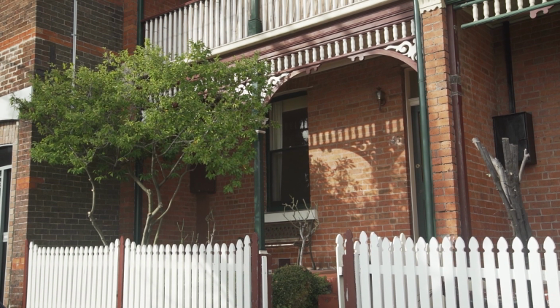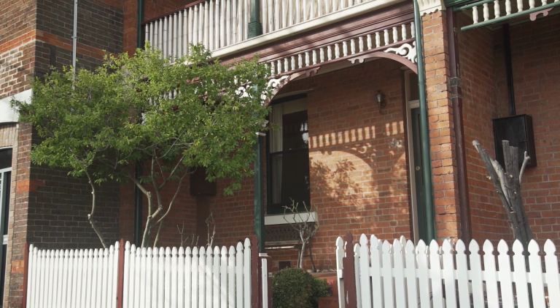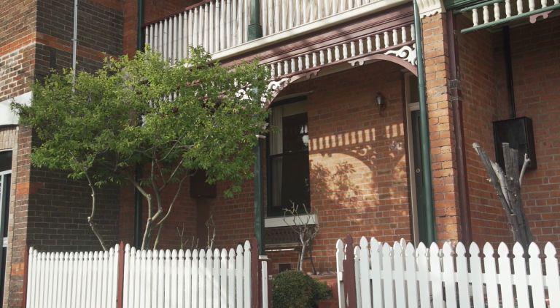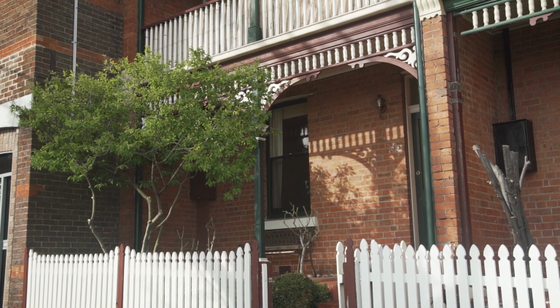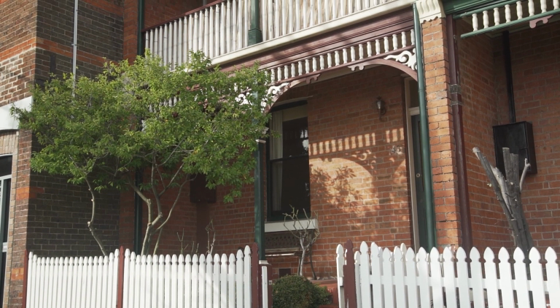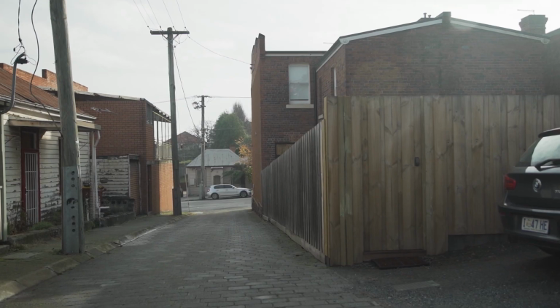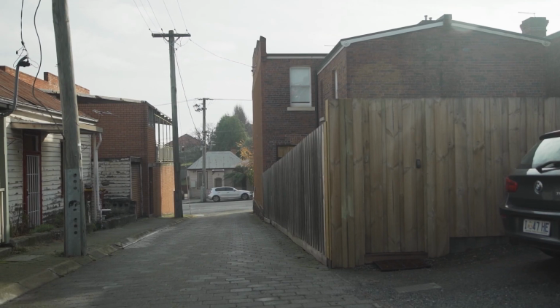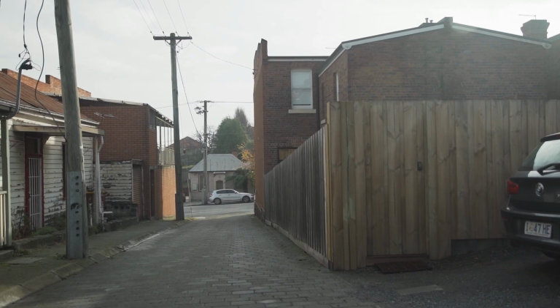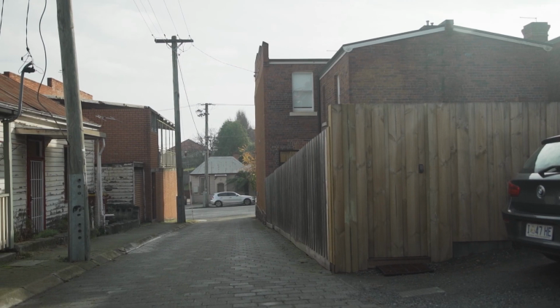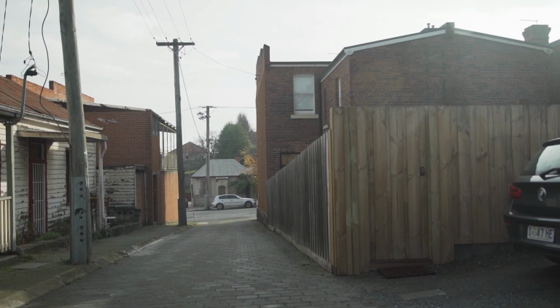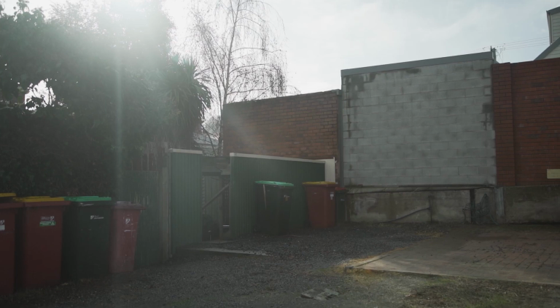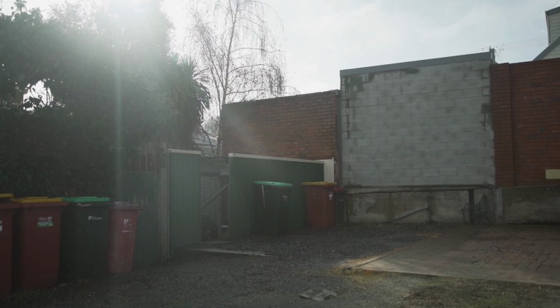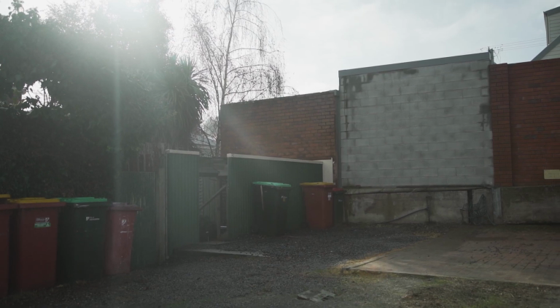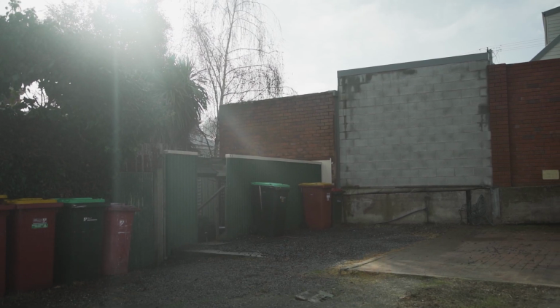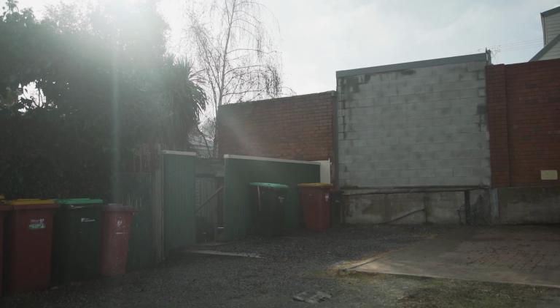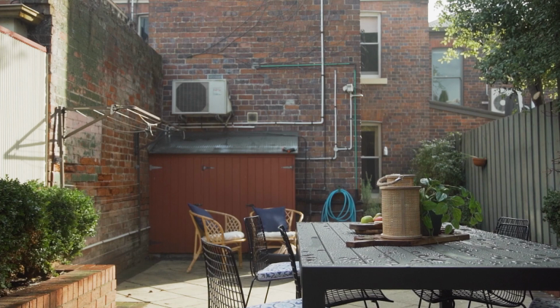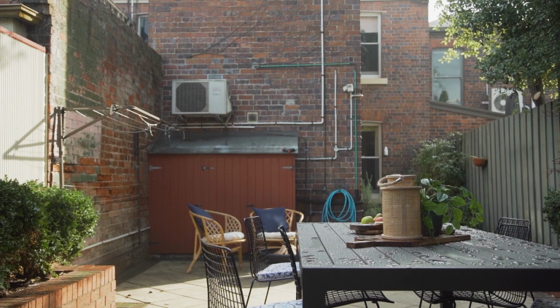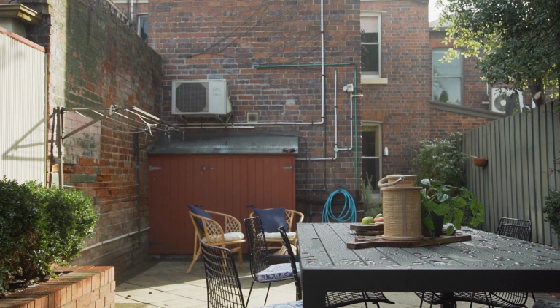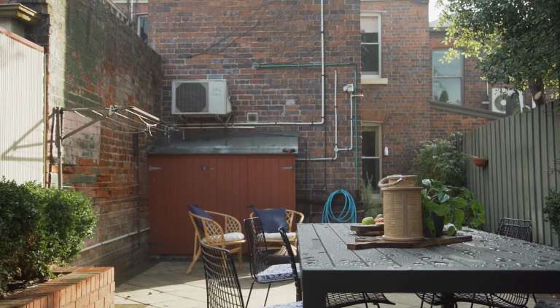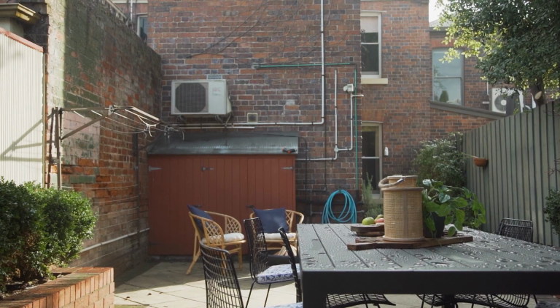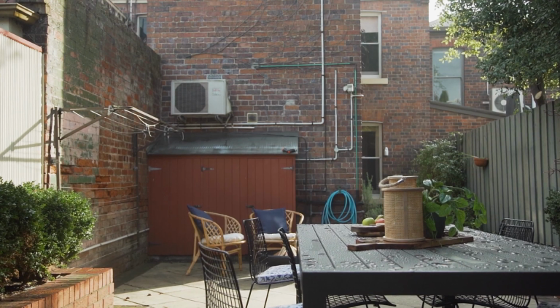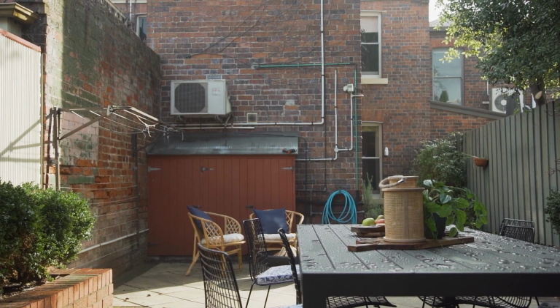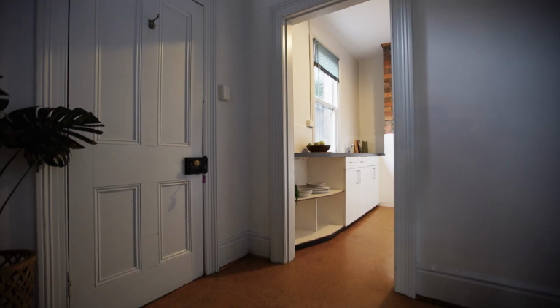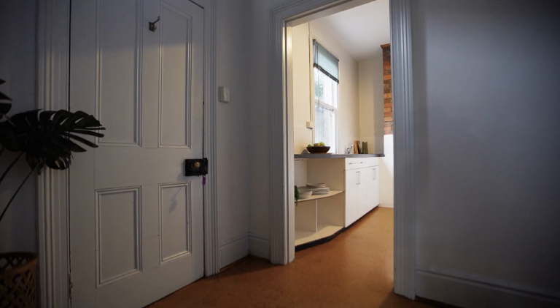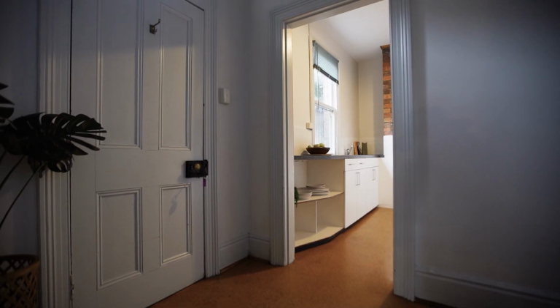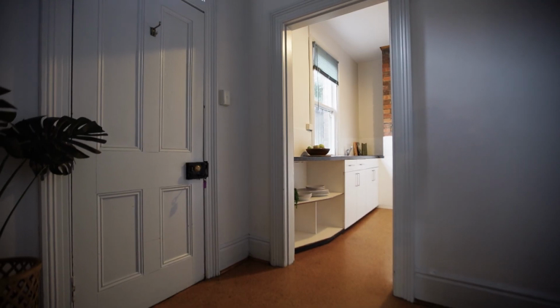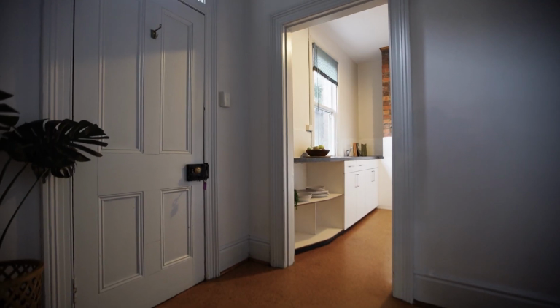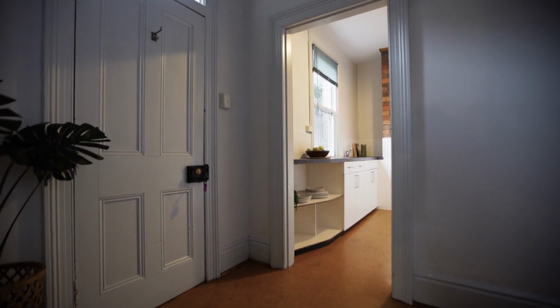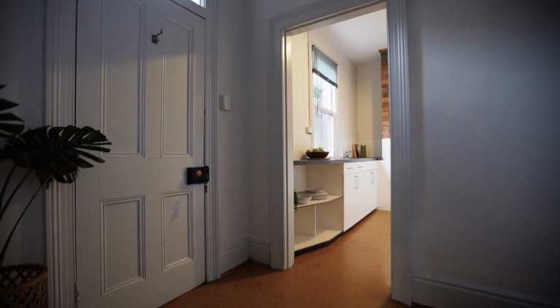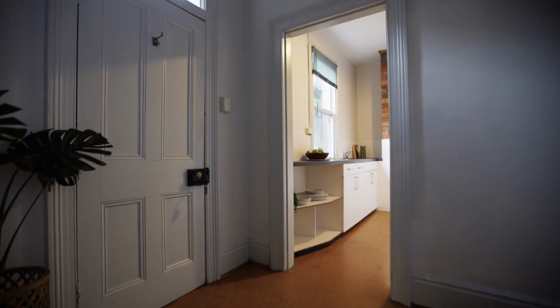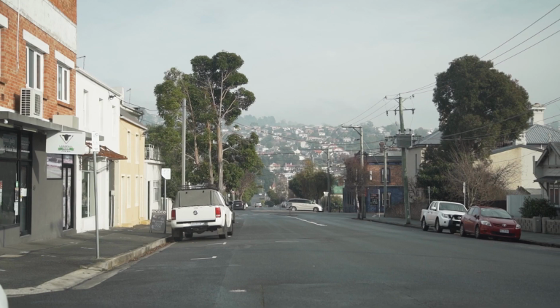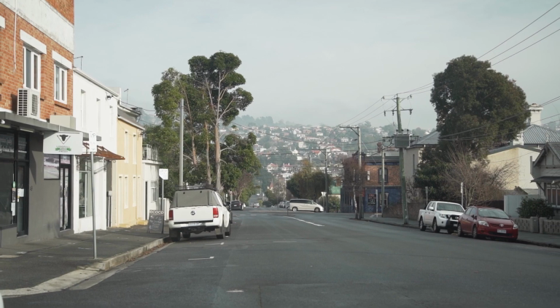The home provides off-street parking at the rear with access through the courtyard — not that you'll be needing that, as you'll be walking everywhere.